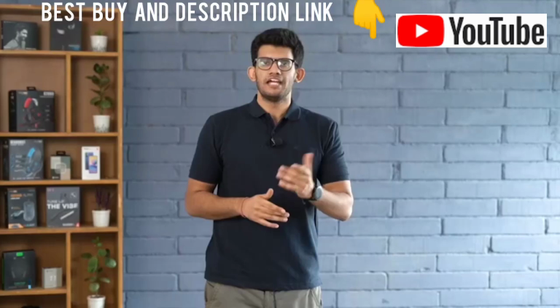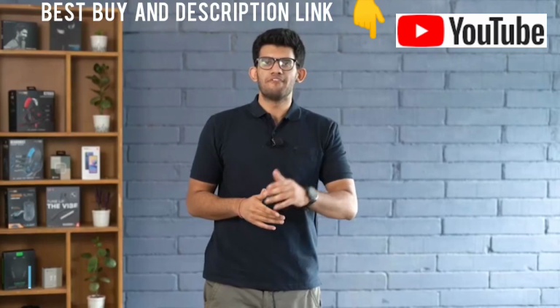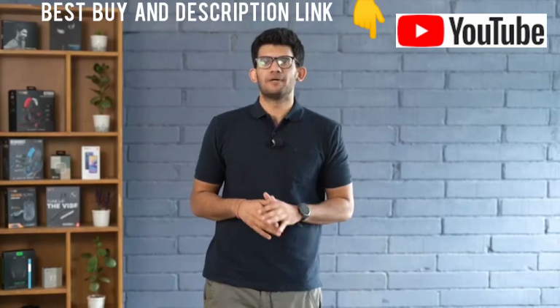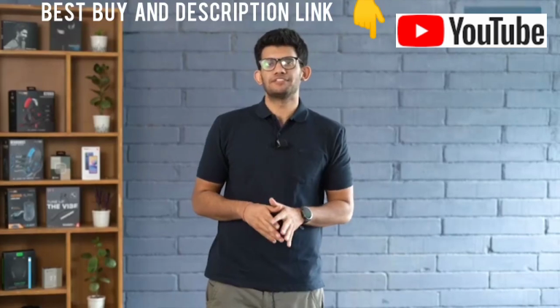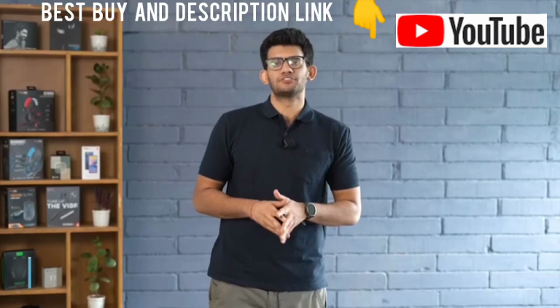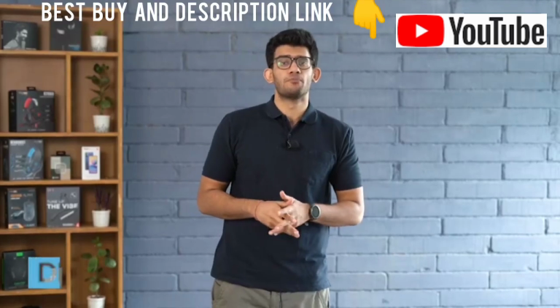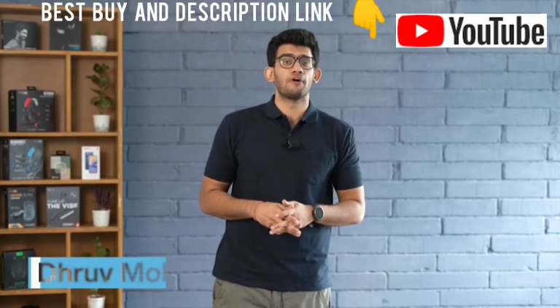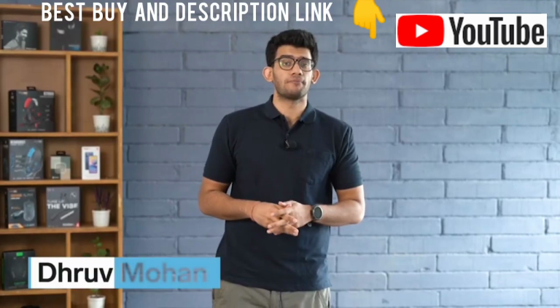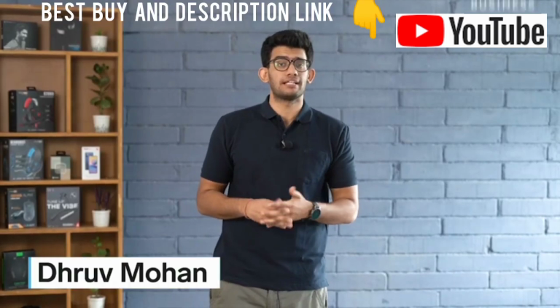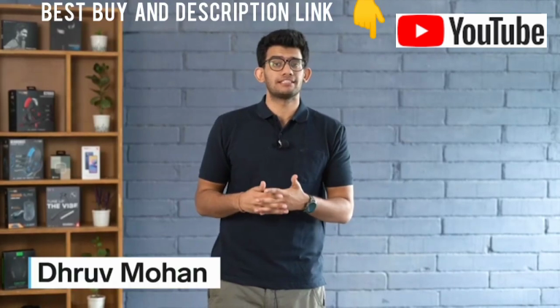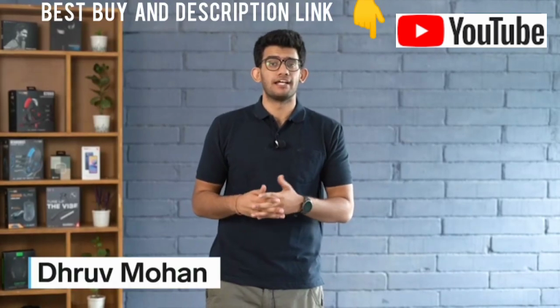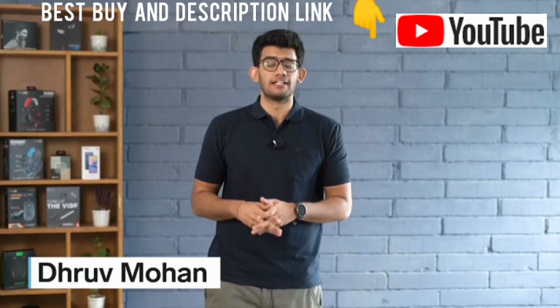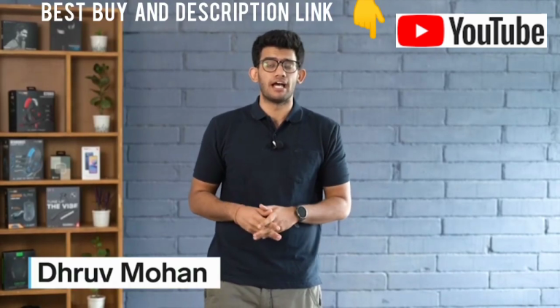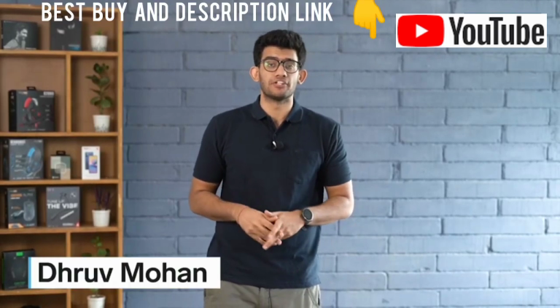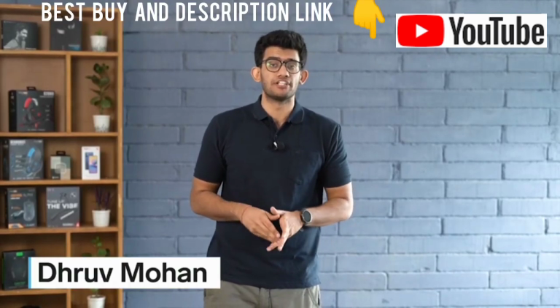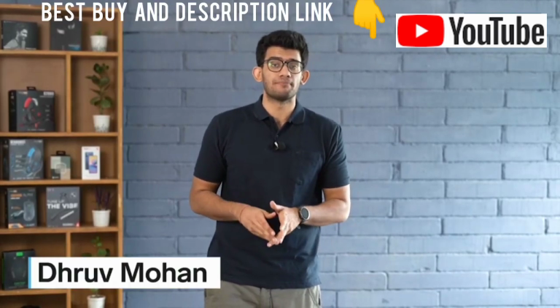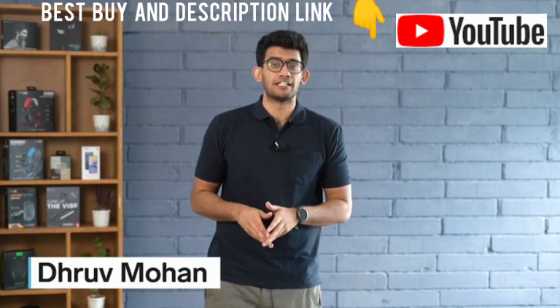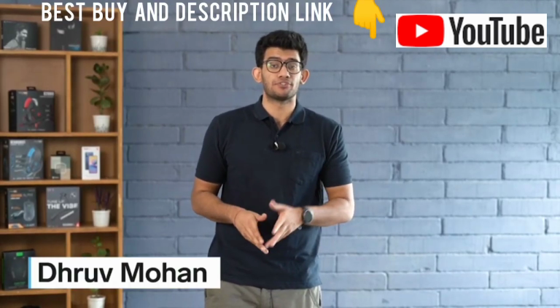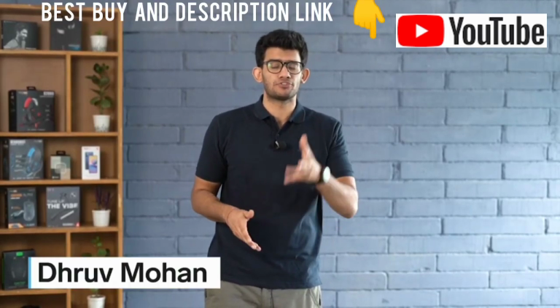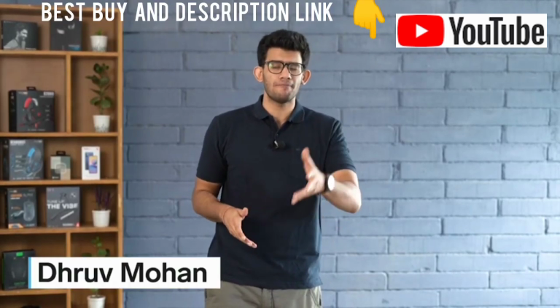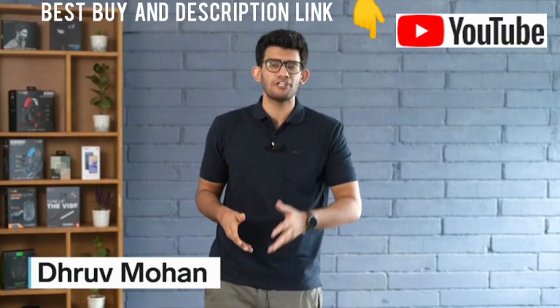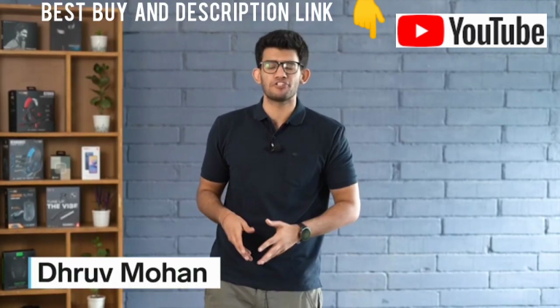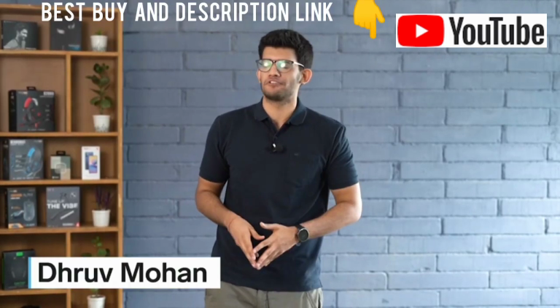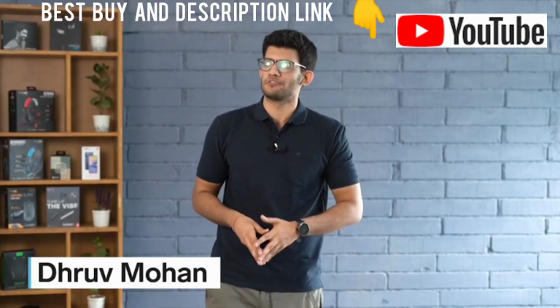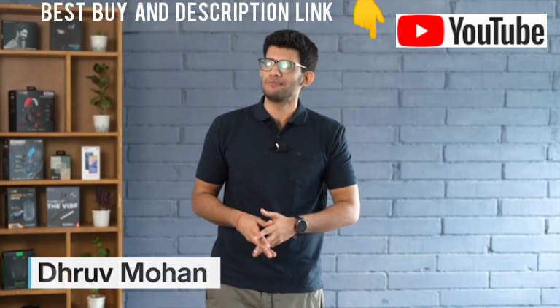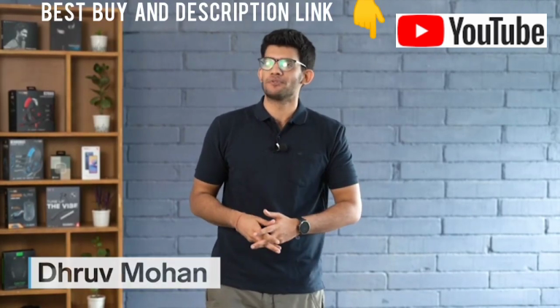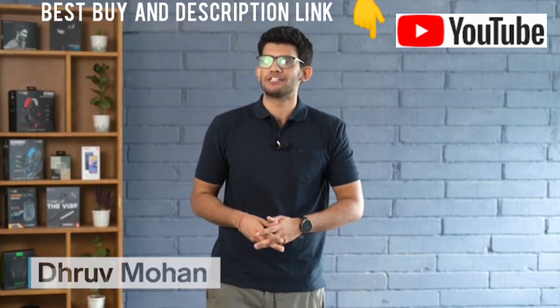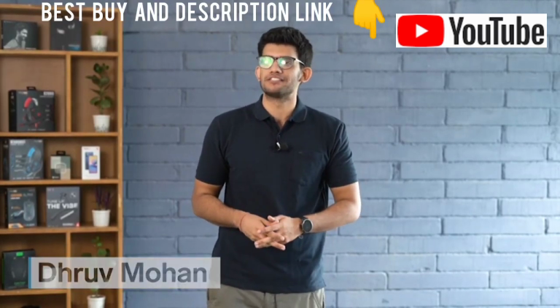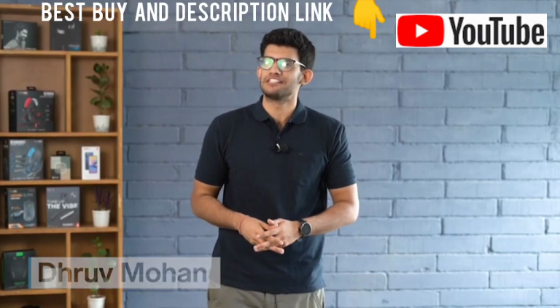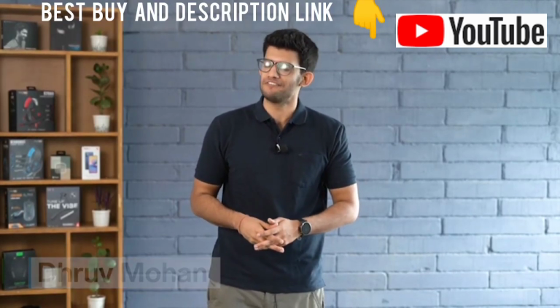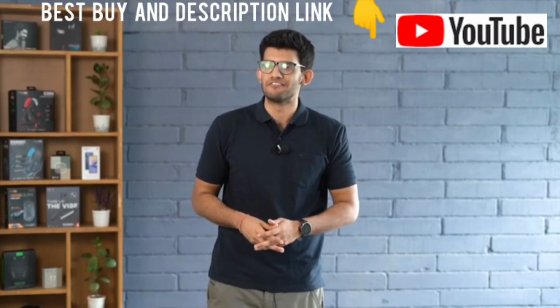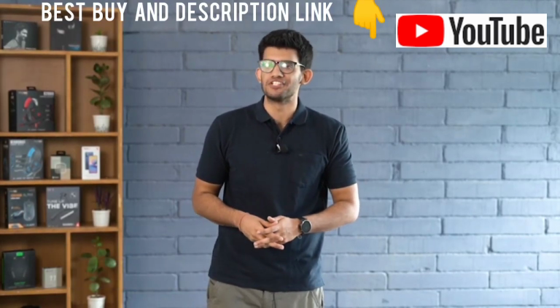Hey everyone, this is Dhruv Mohan from Tech Insider India and today I'm telling you the top features for the Redmi Note 10T 5G.